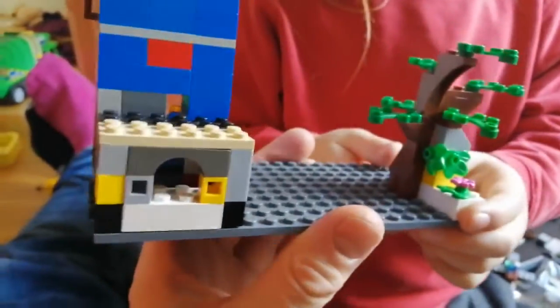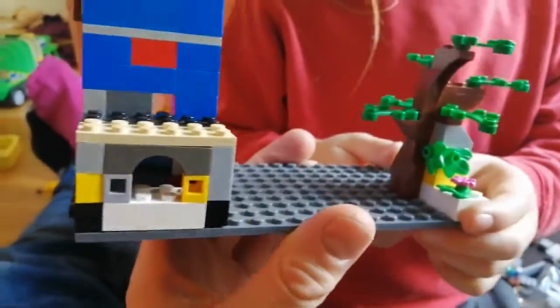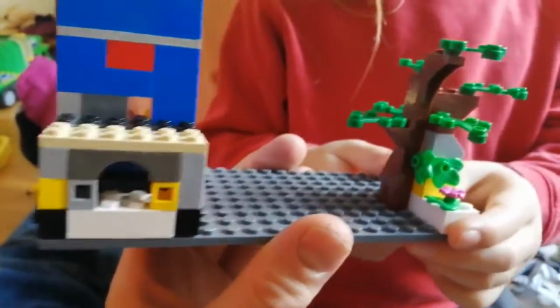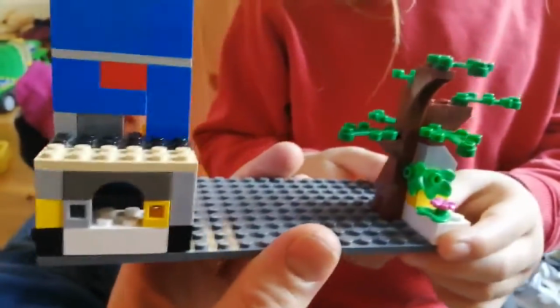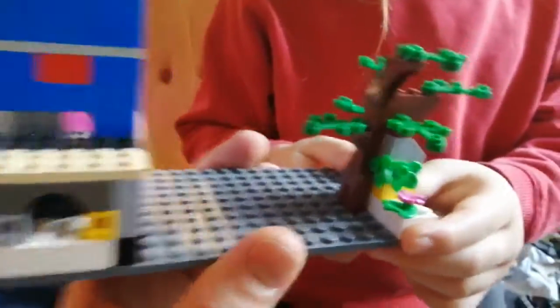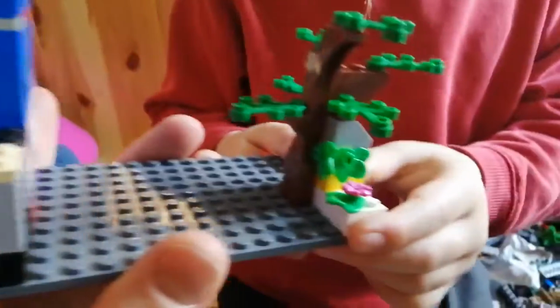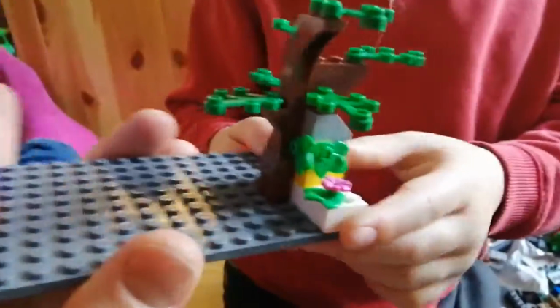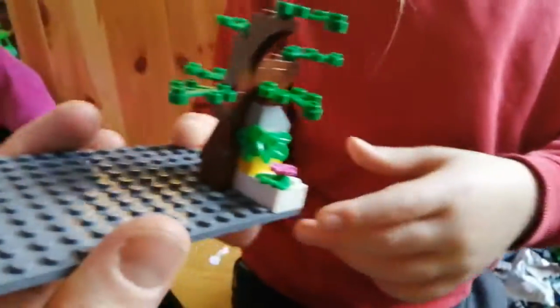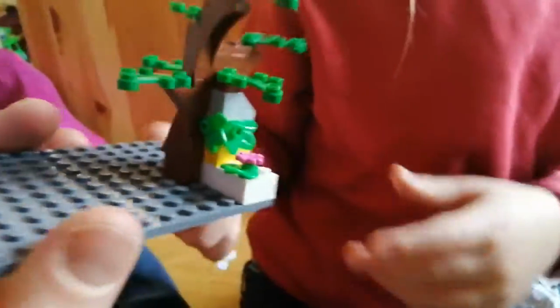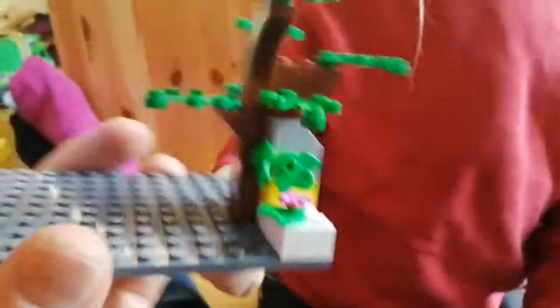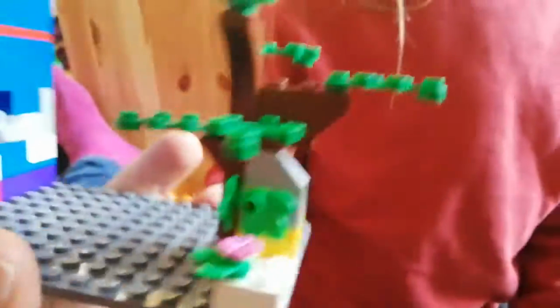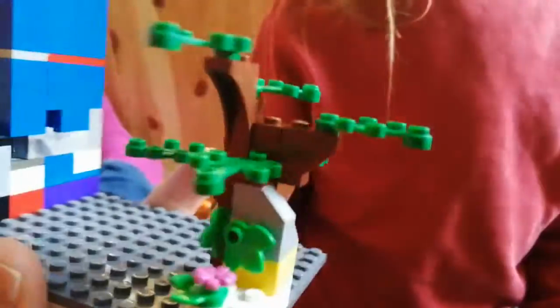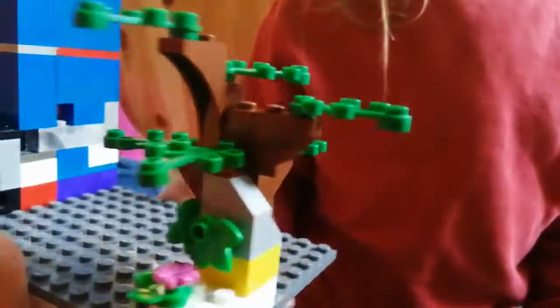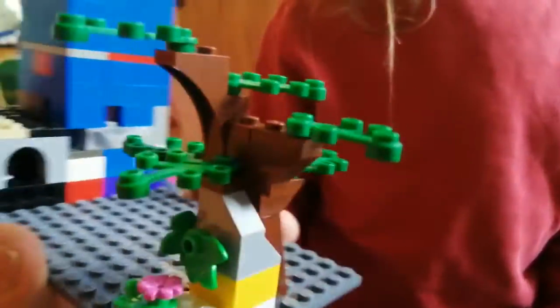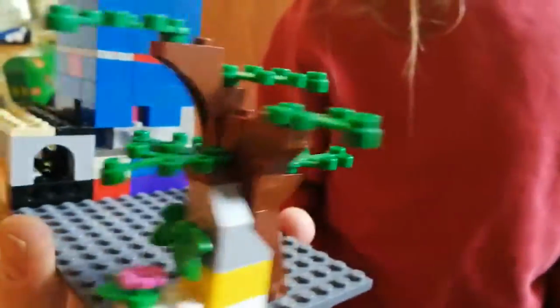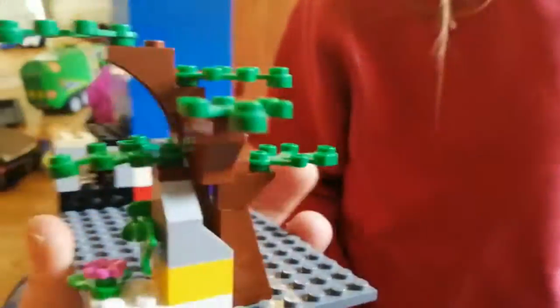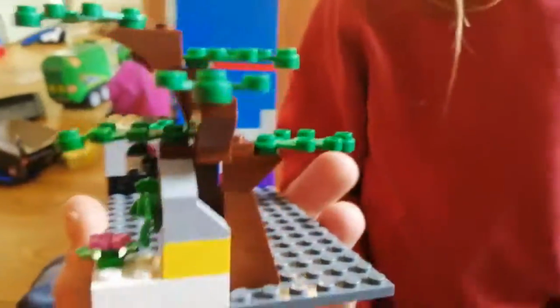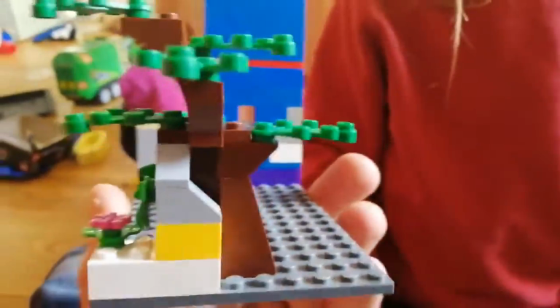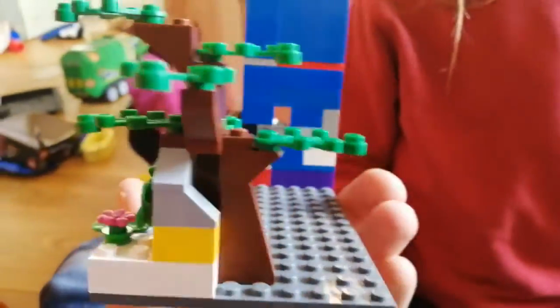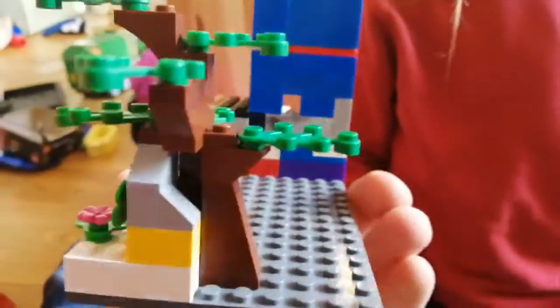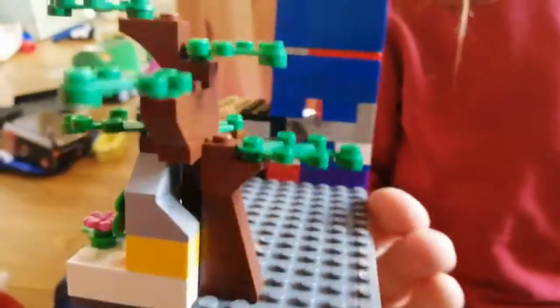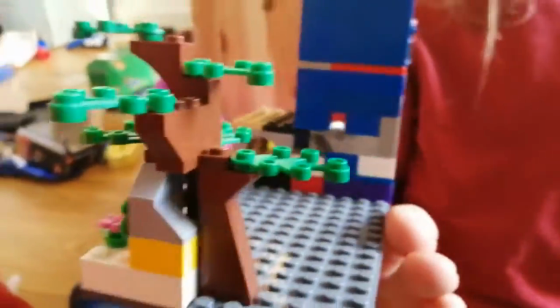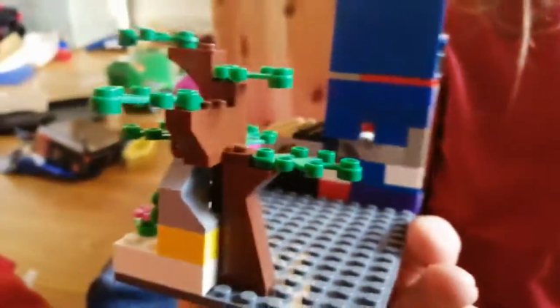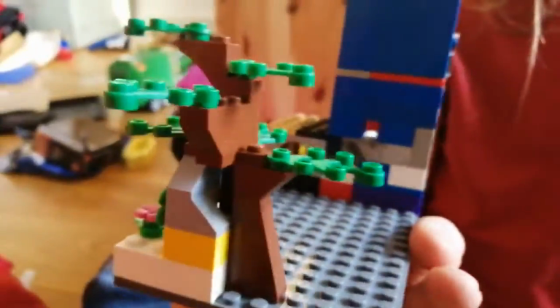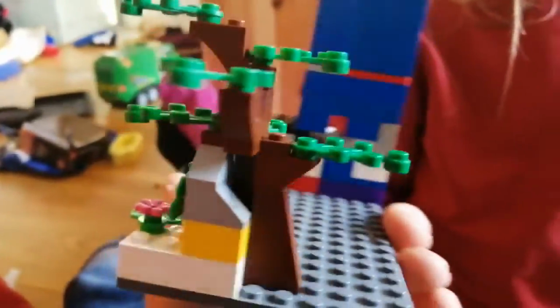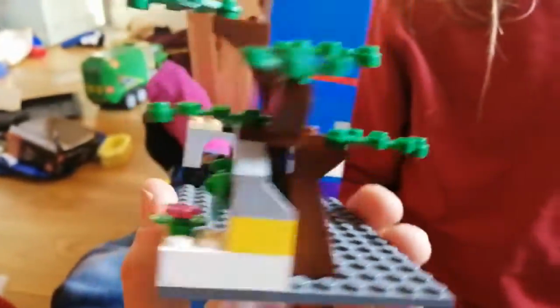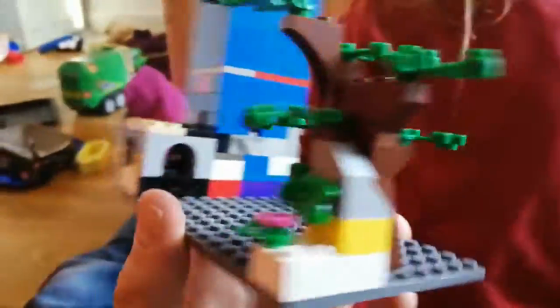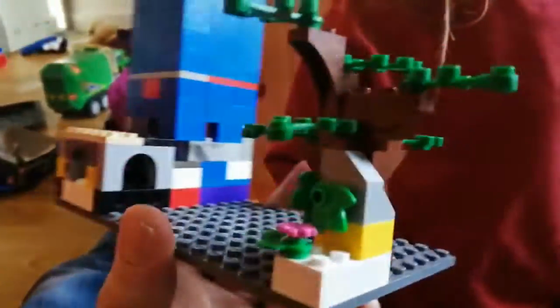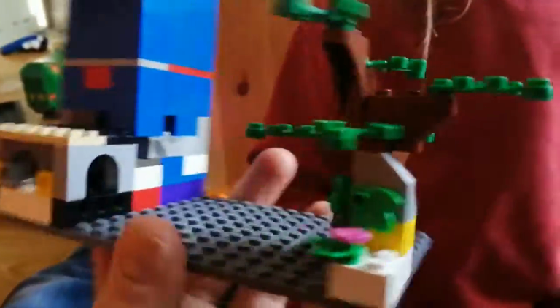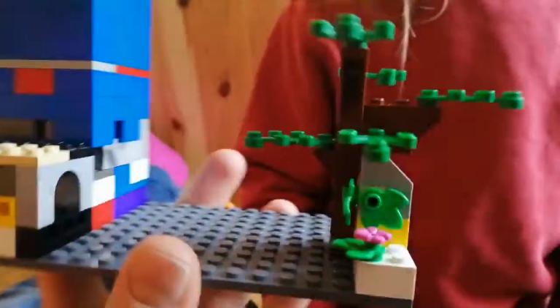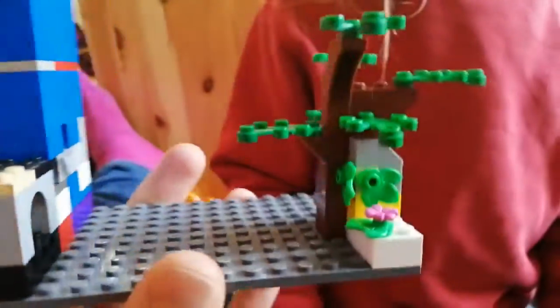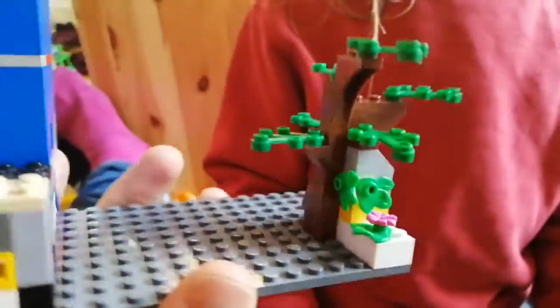Here's the Whomping Willow. I love this tree you've made — it's a great design.